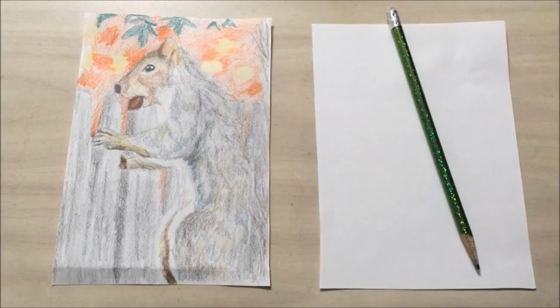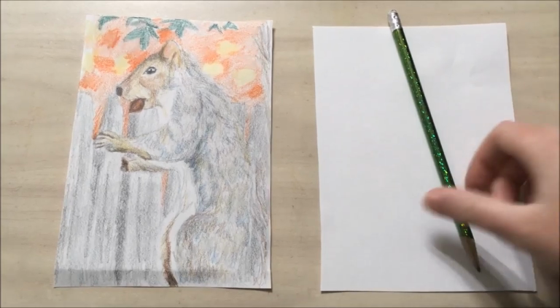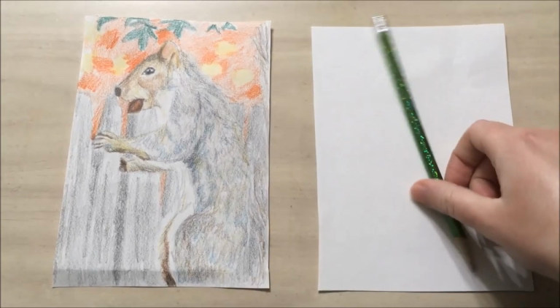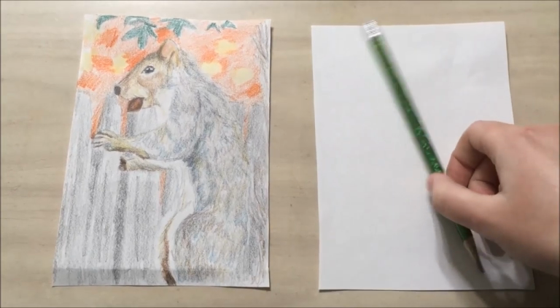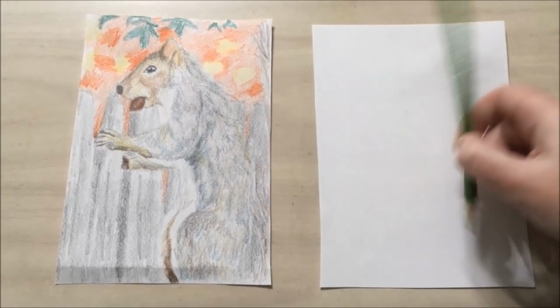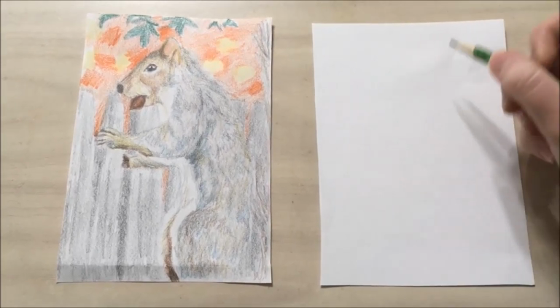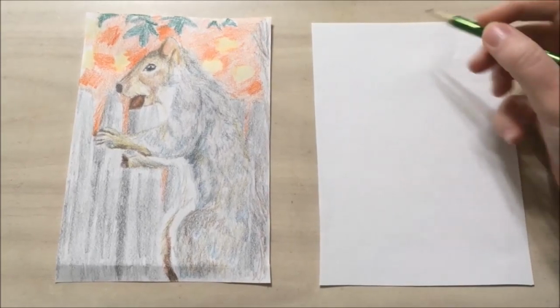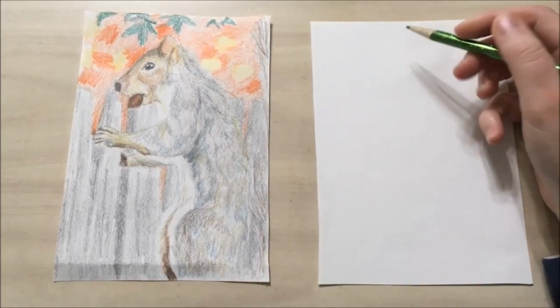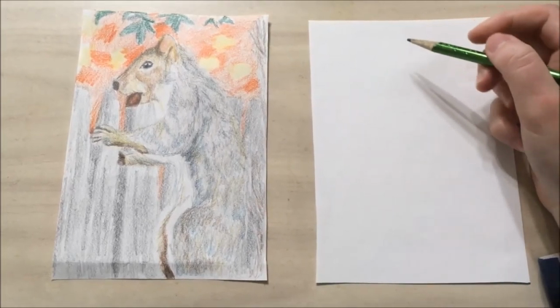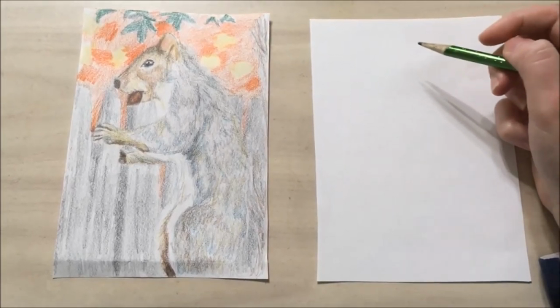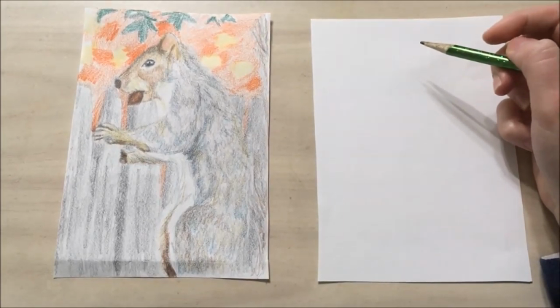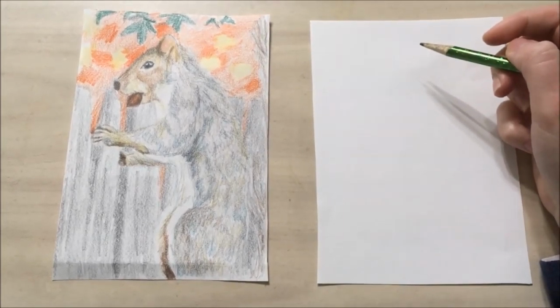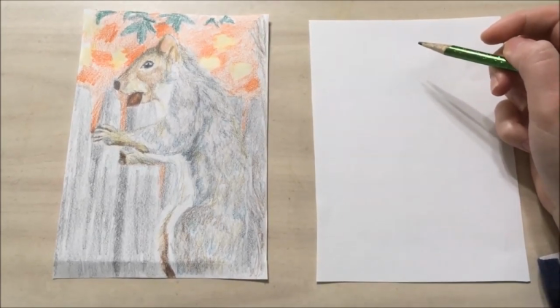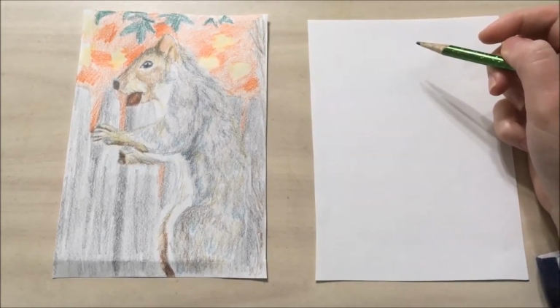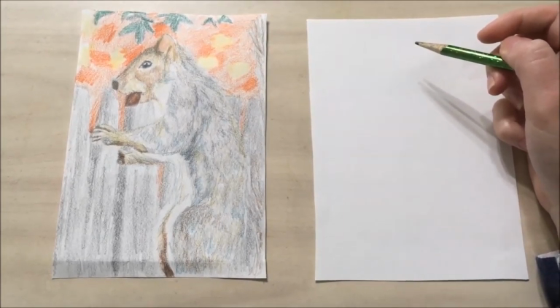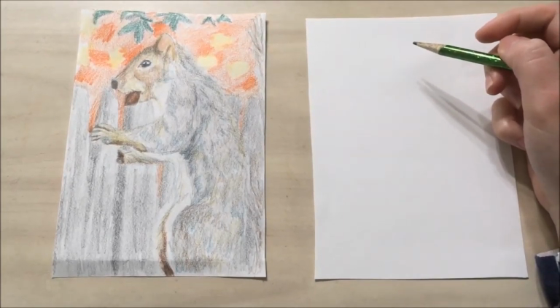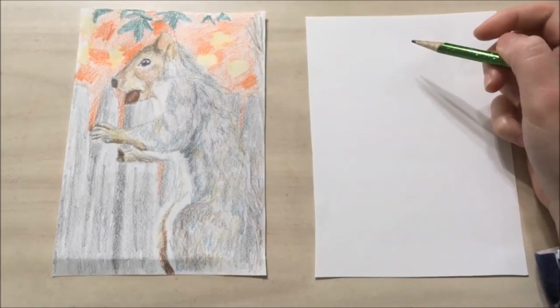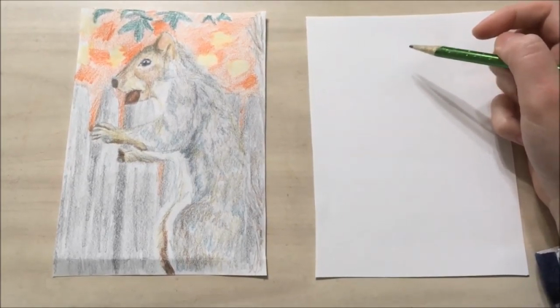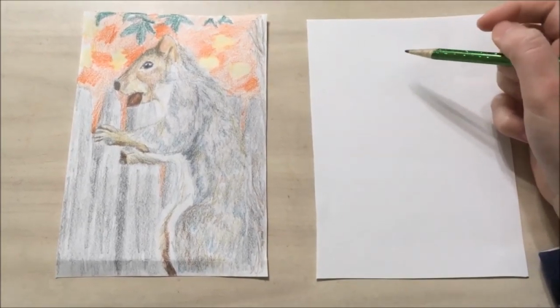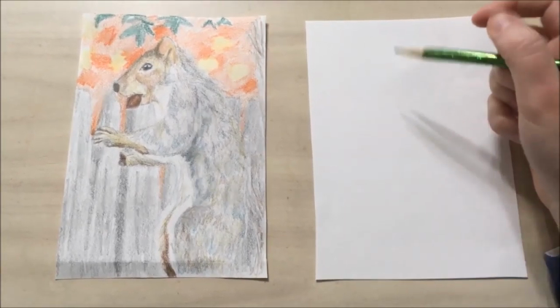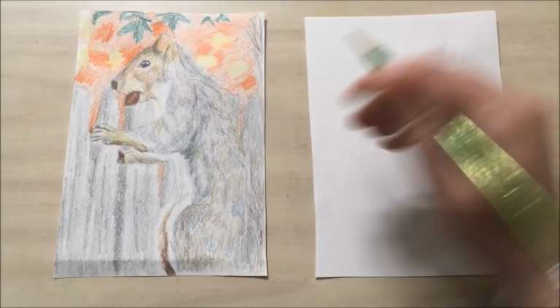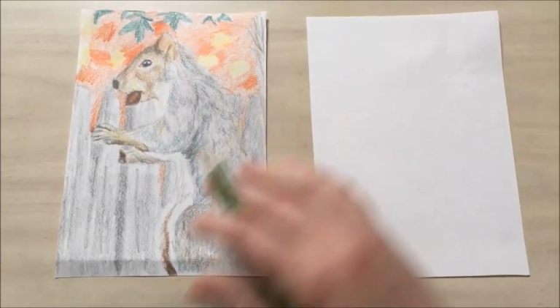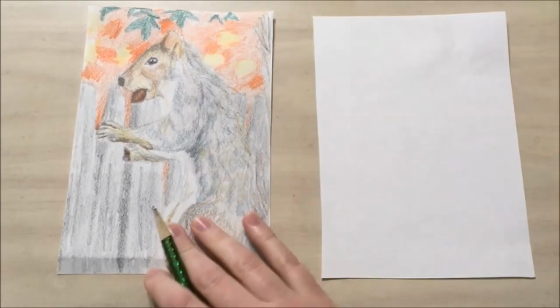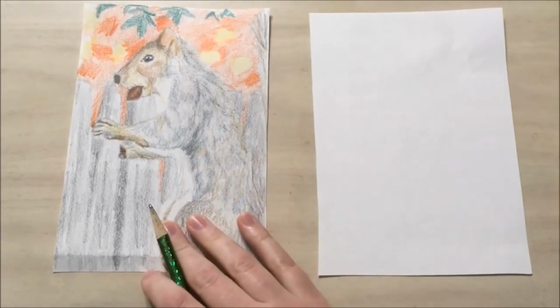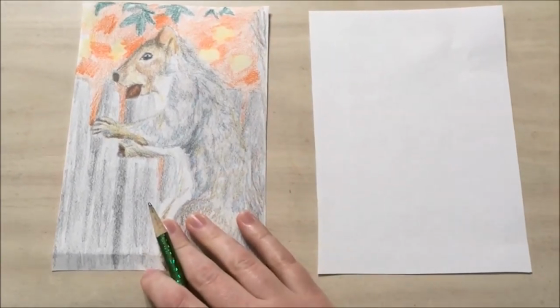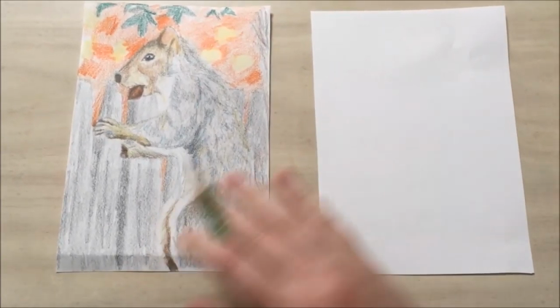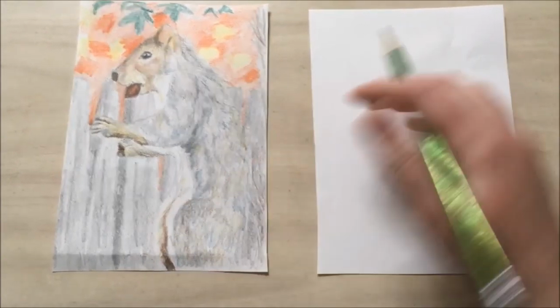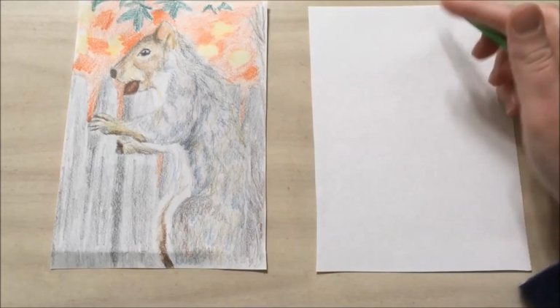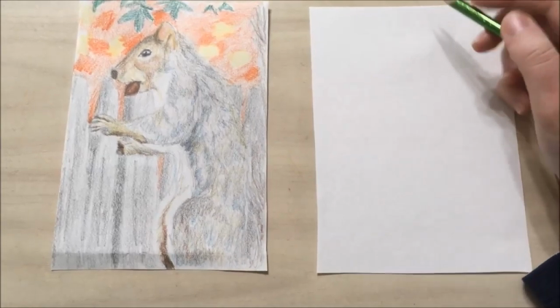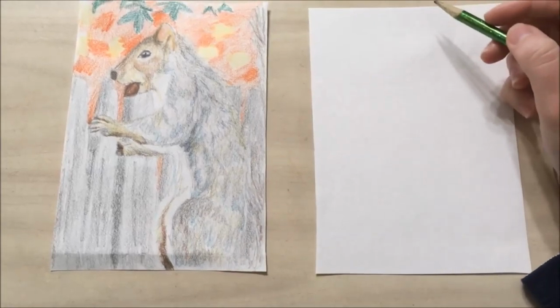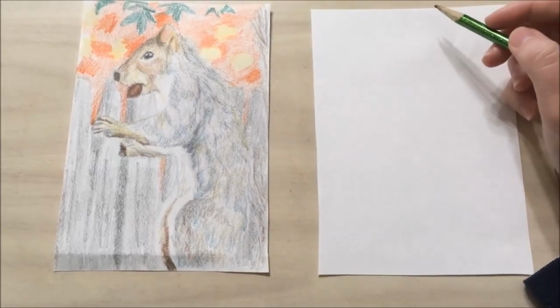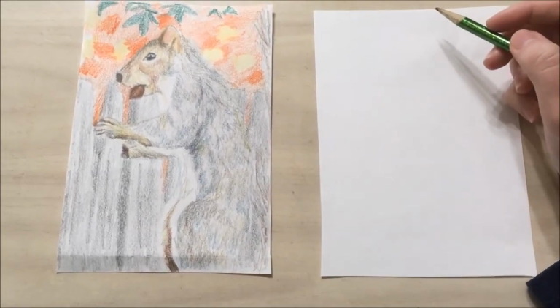Hello and welcome to library drawing party. Today we're going to be drawing this beautiful squirrel.